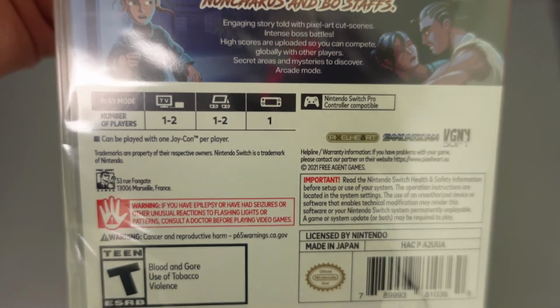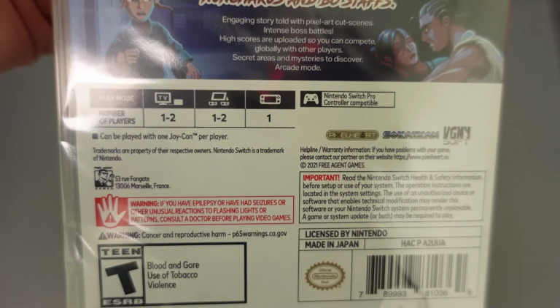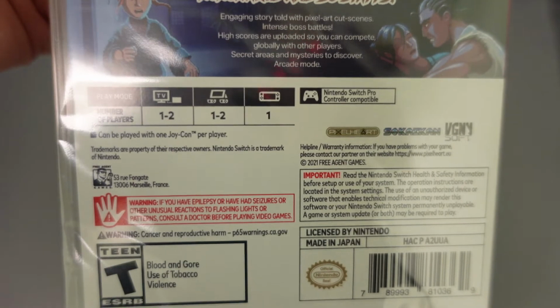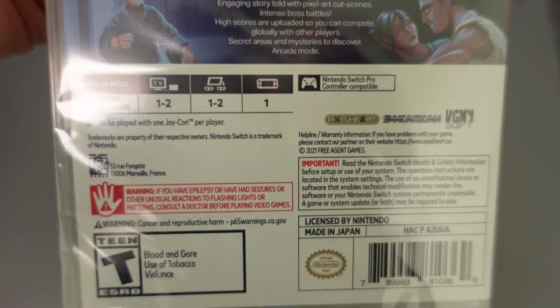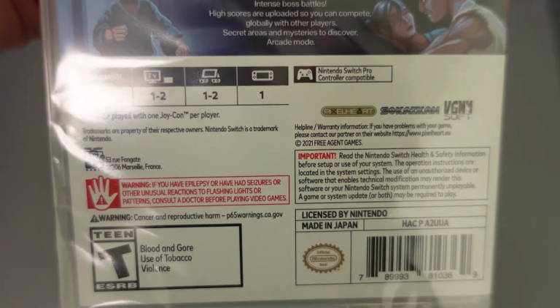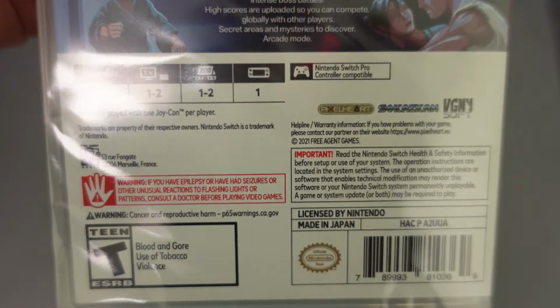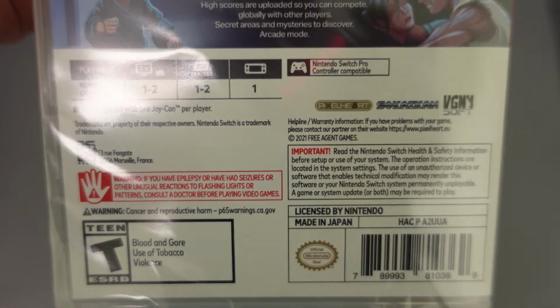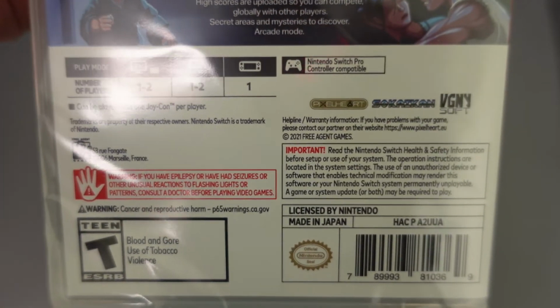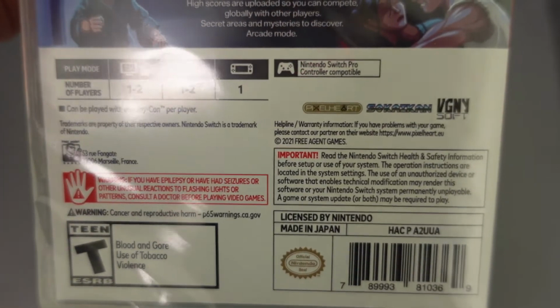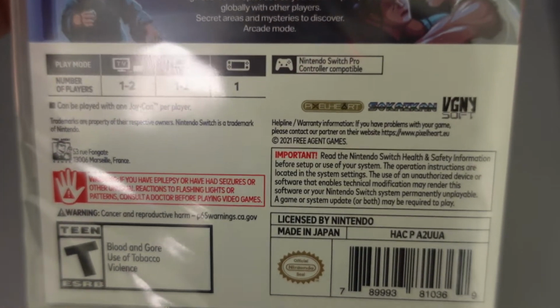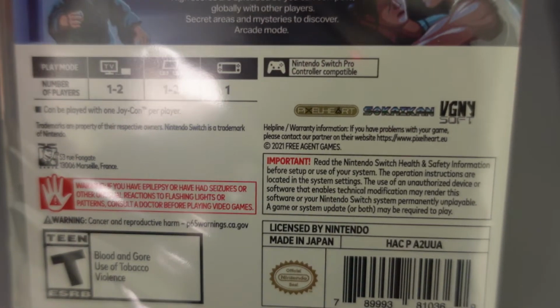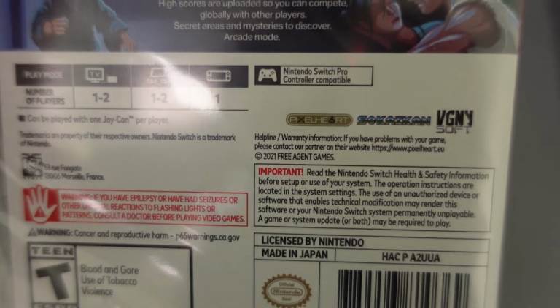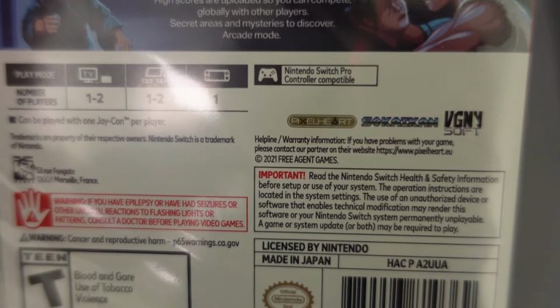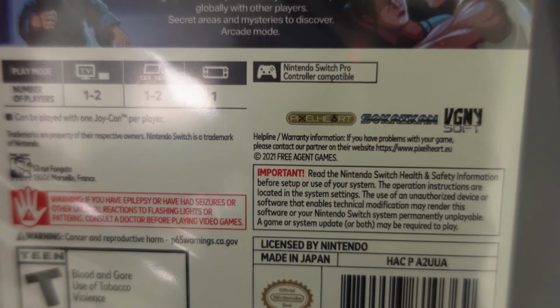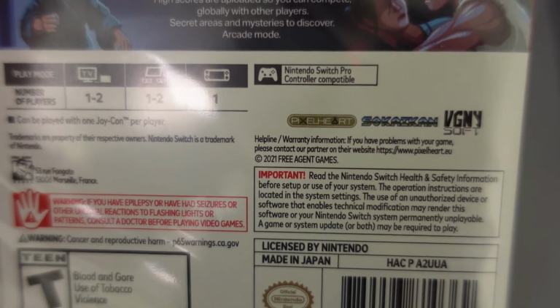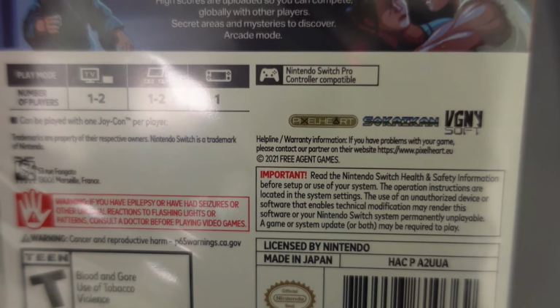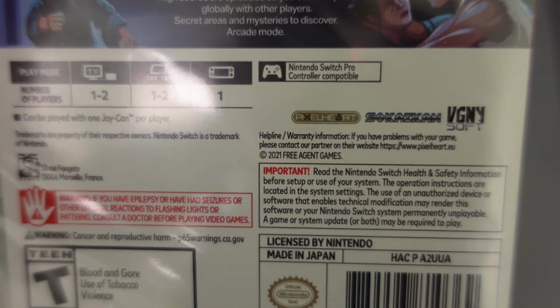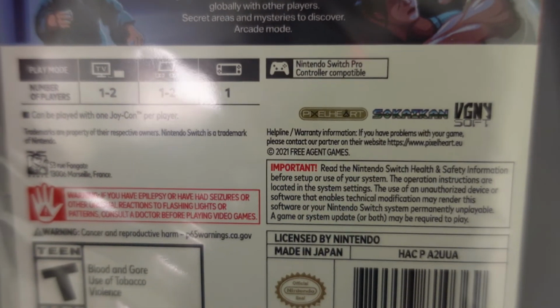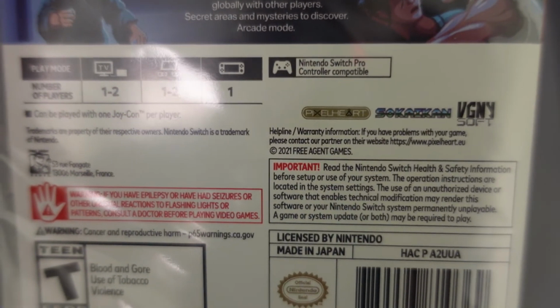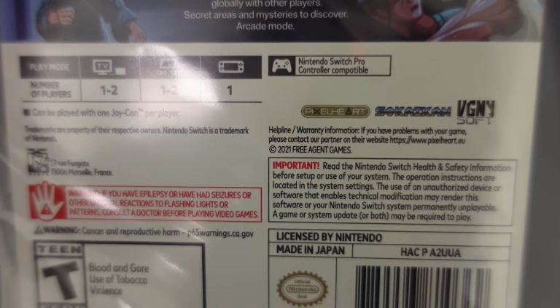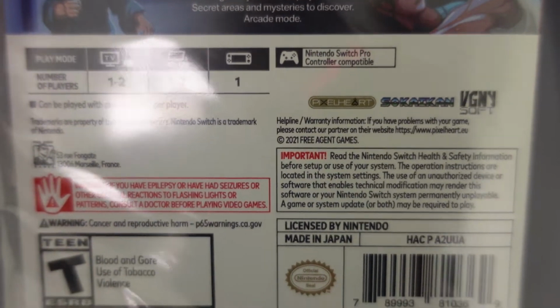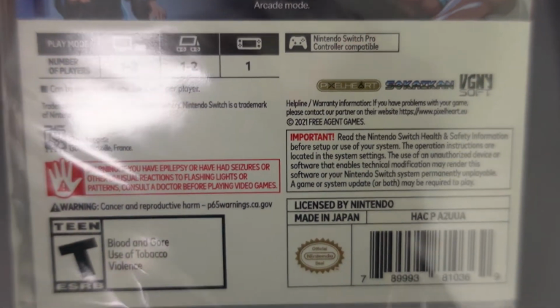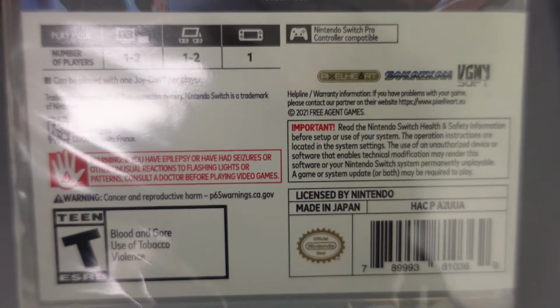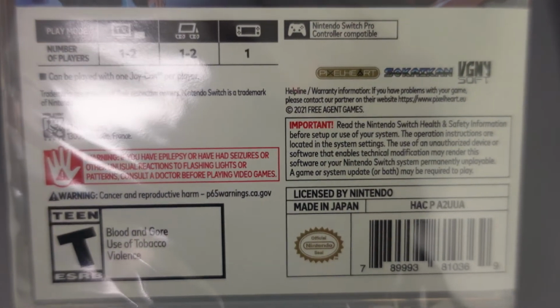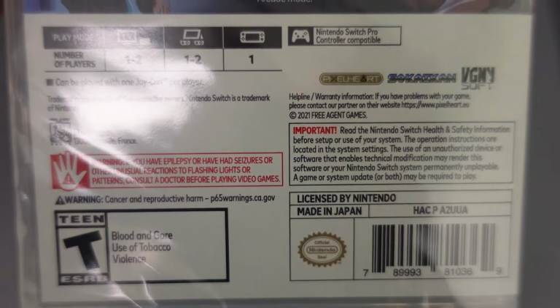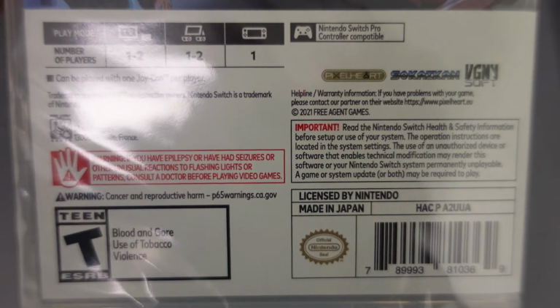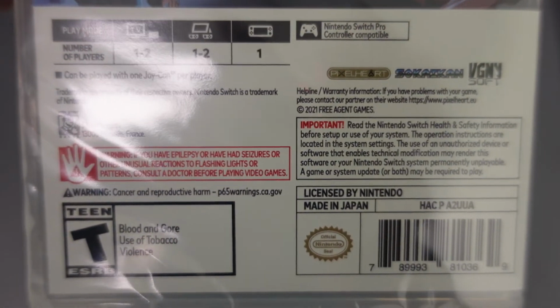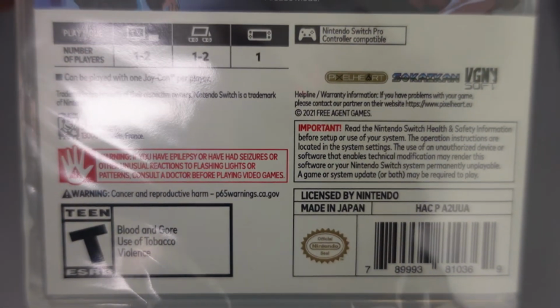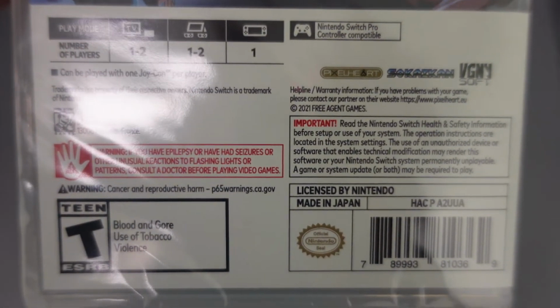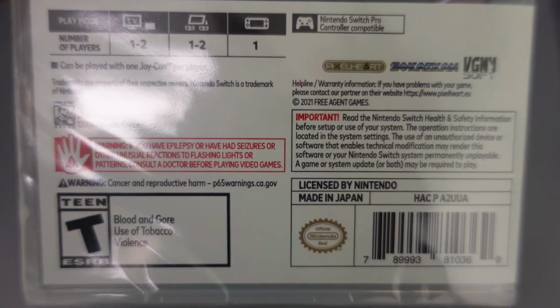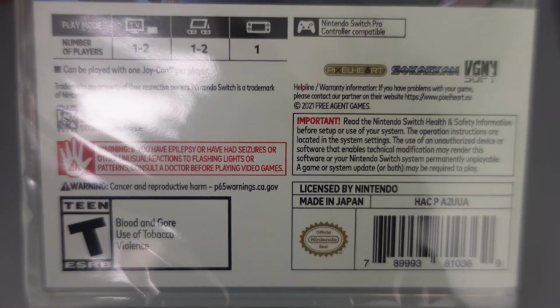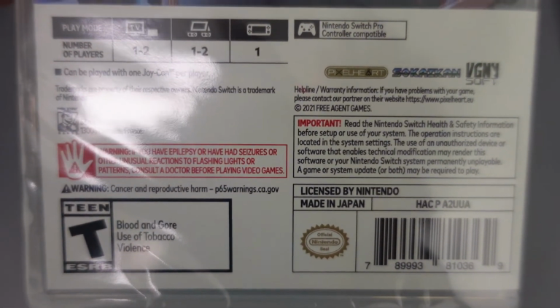There you go — if you guys want to read it, pause the video. It's pixel art.